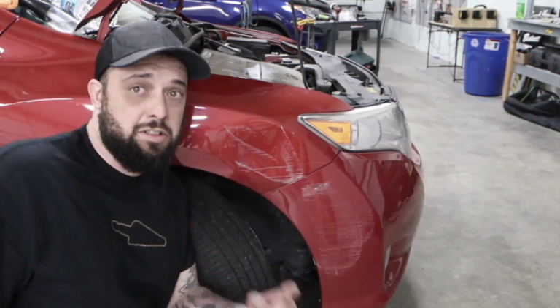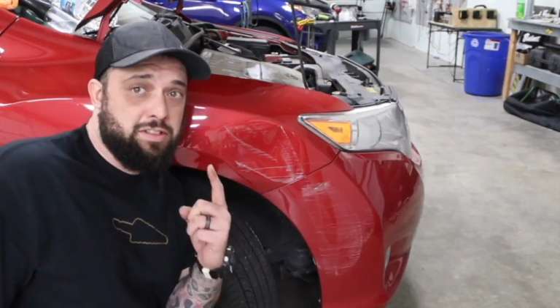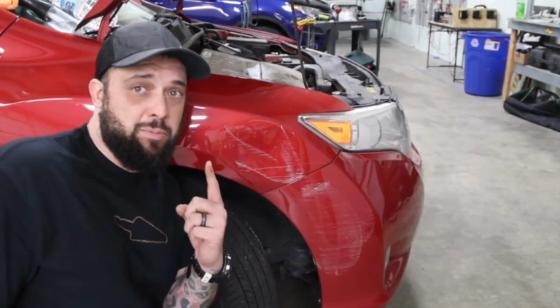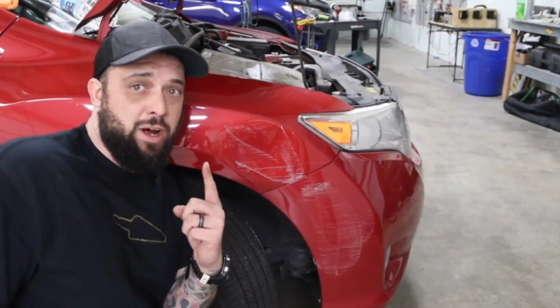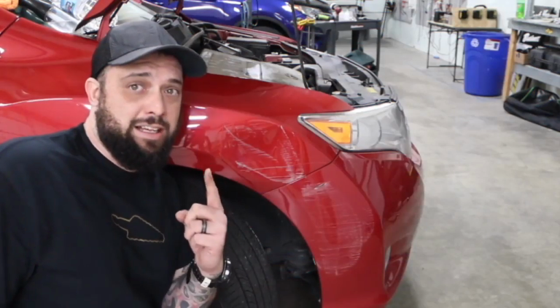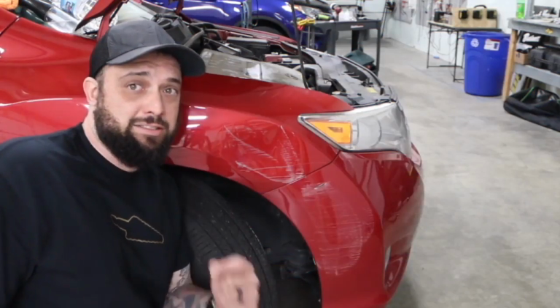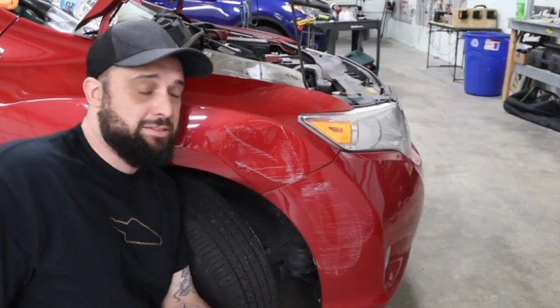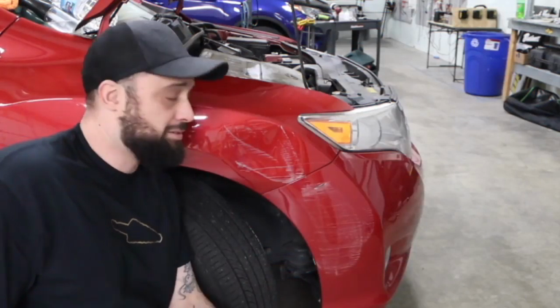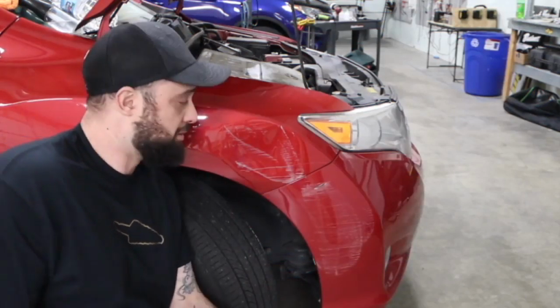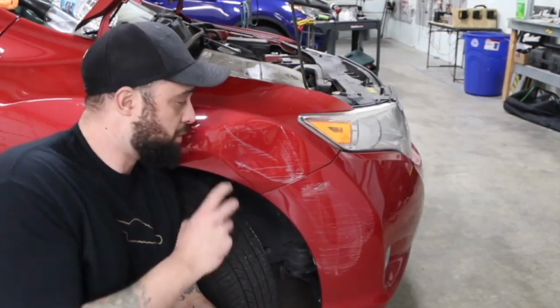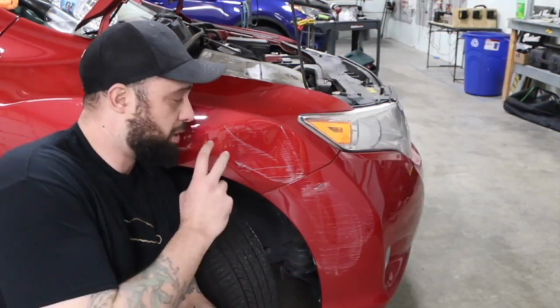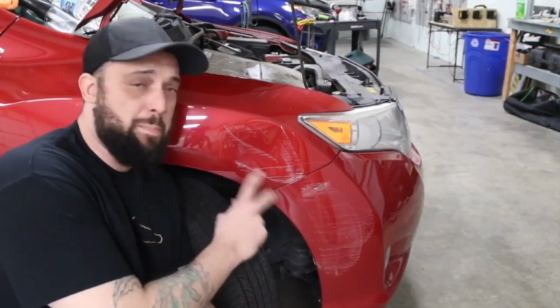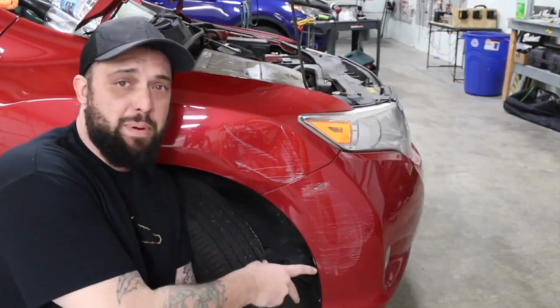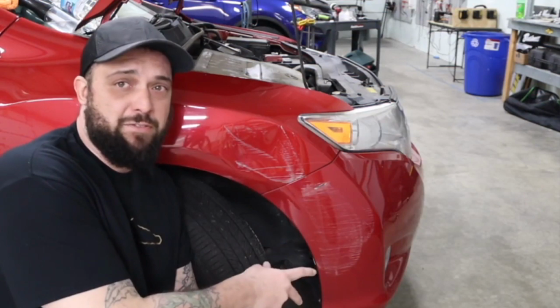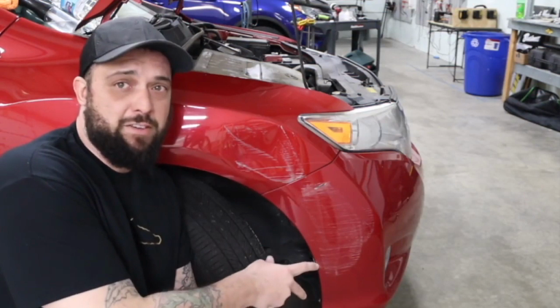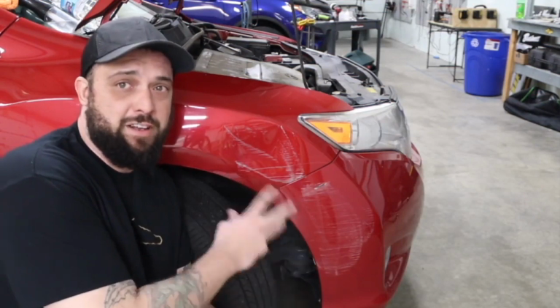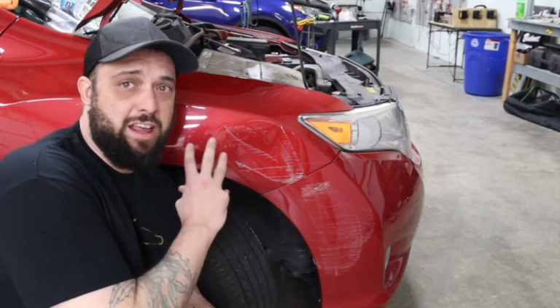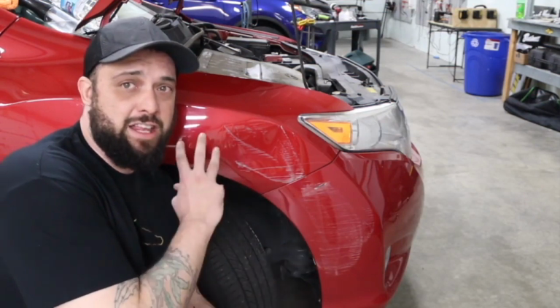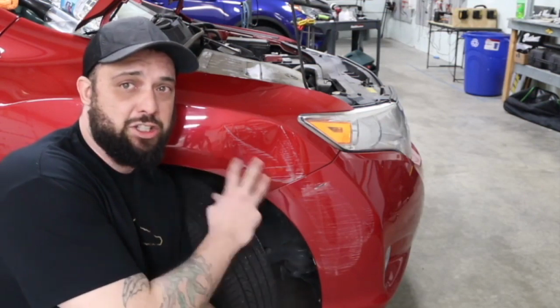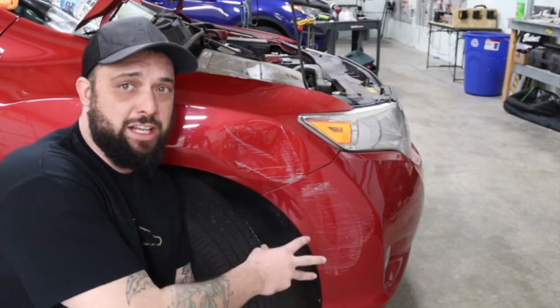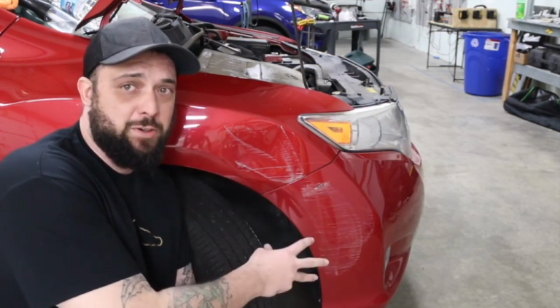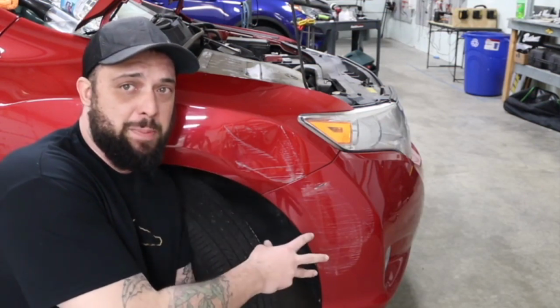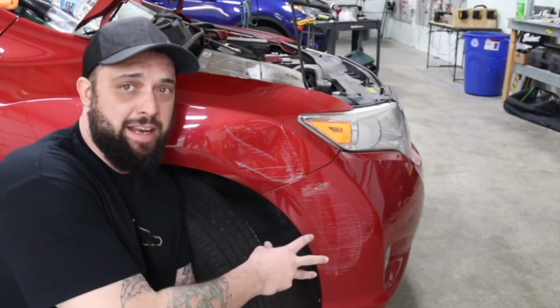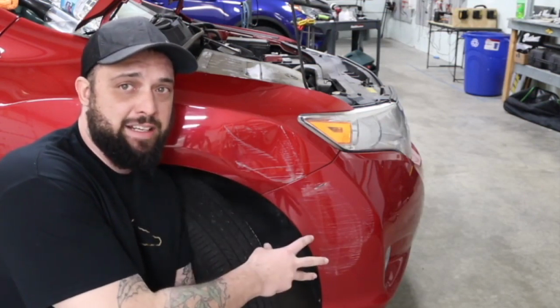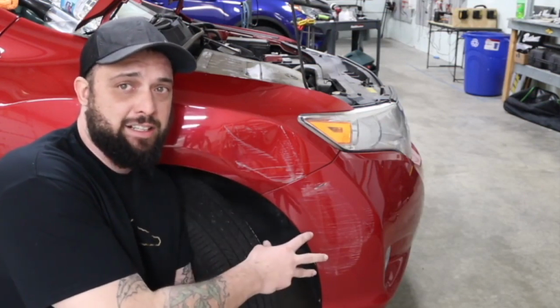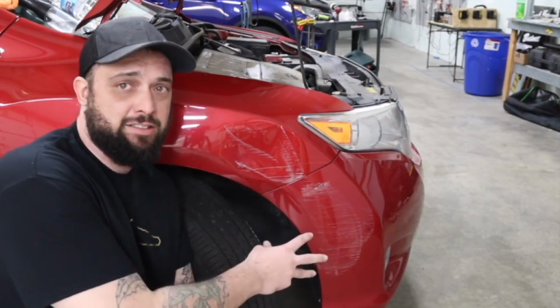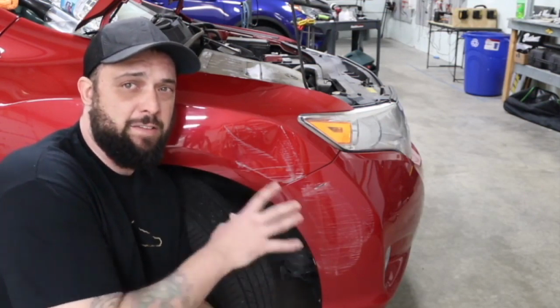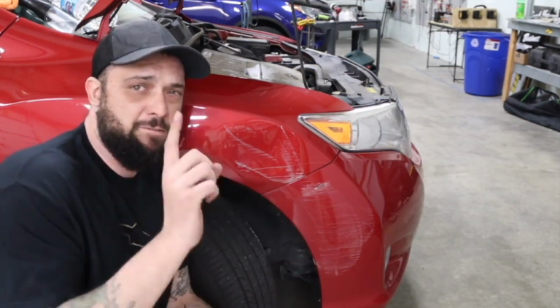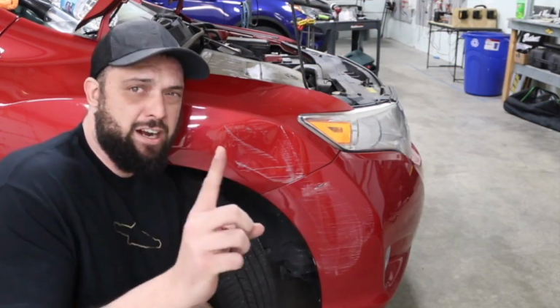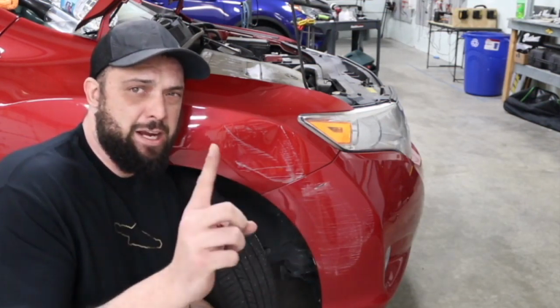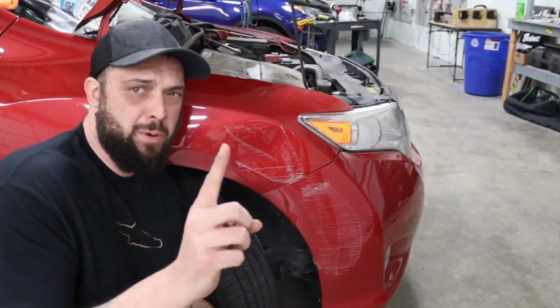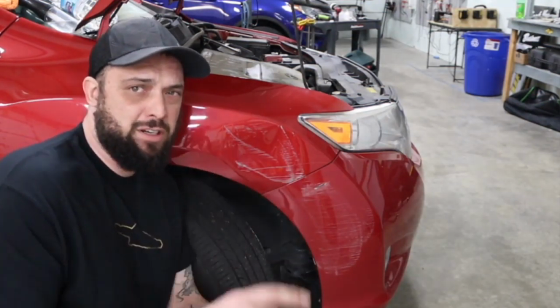Step one. We're going to buff off the transfer paint here. Very important.